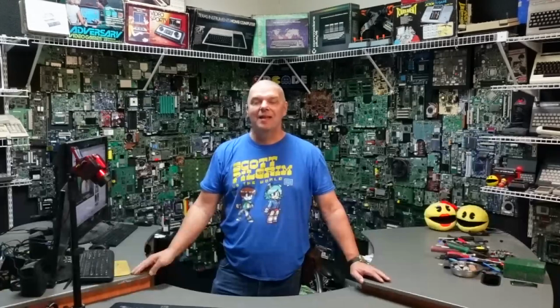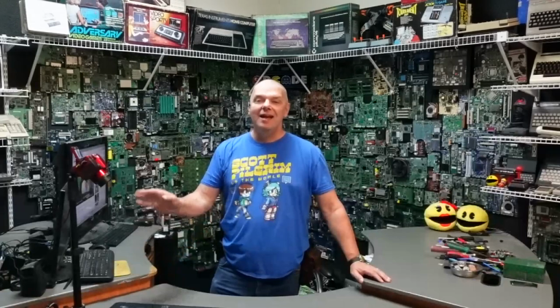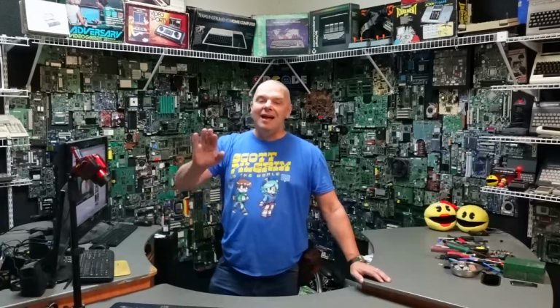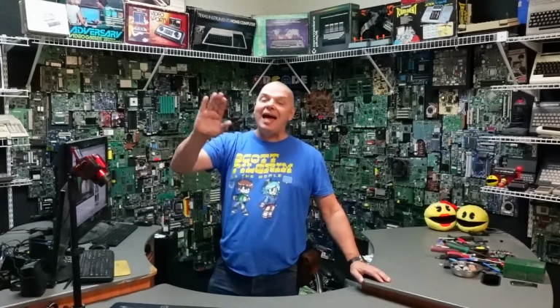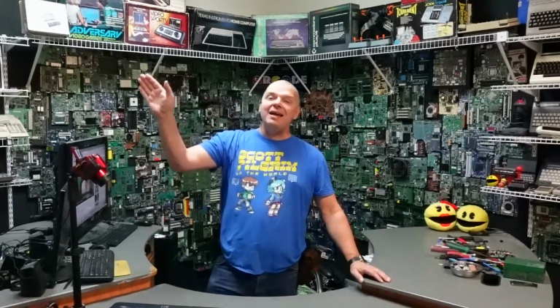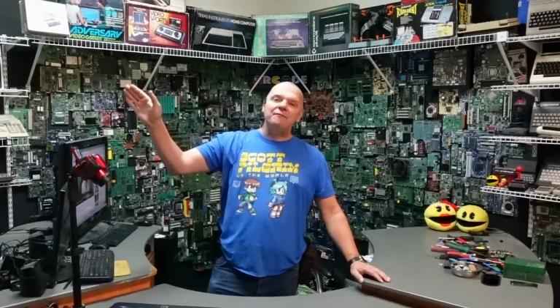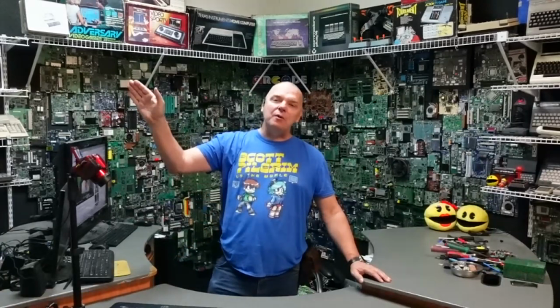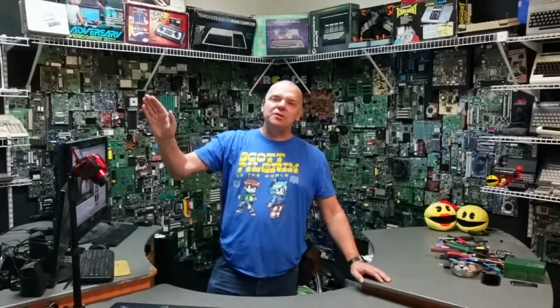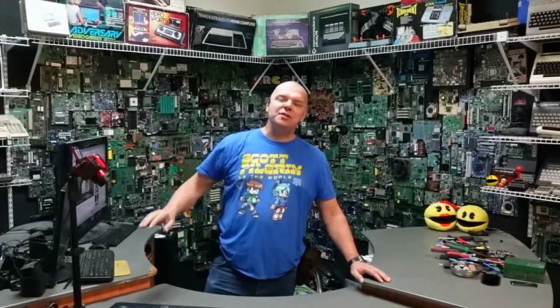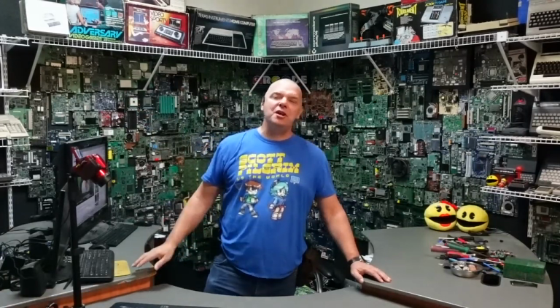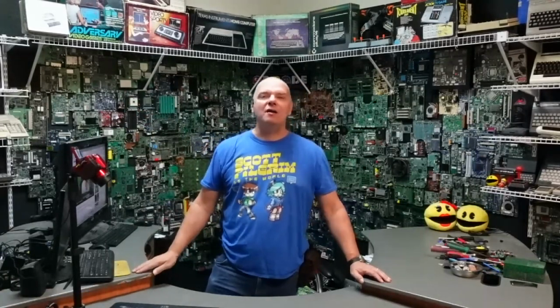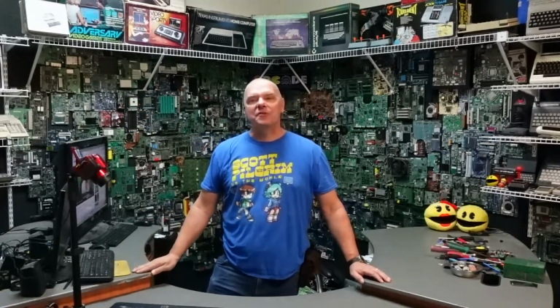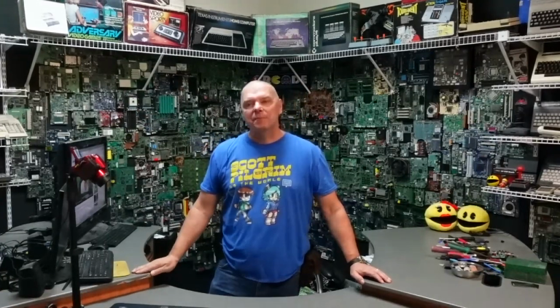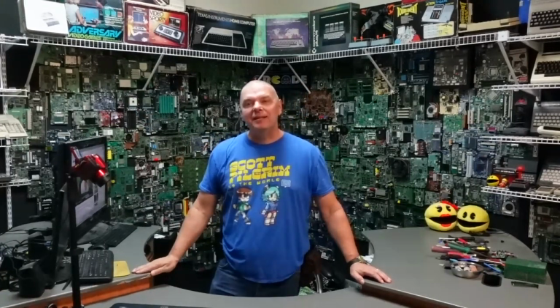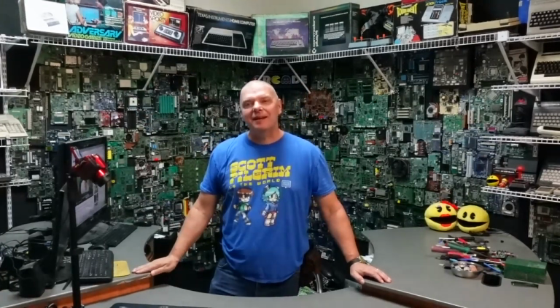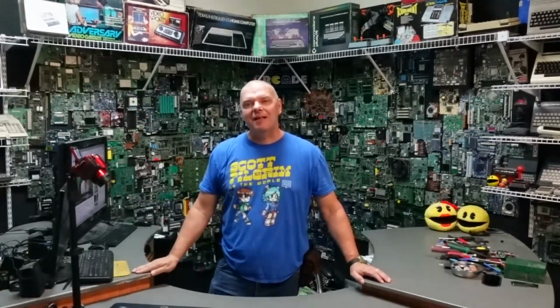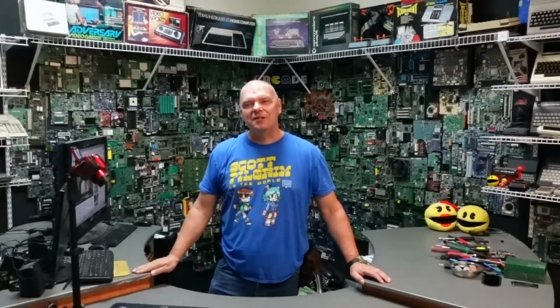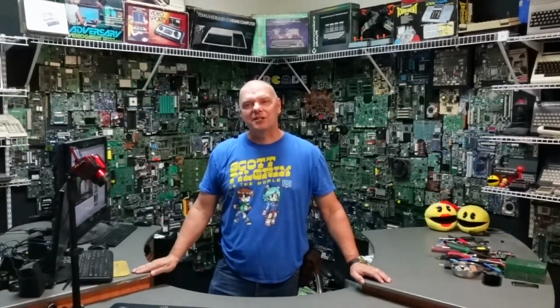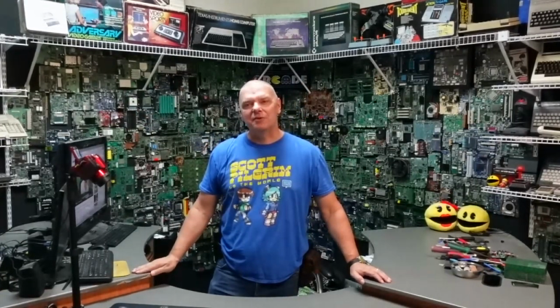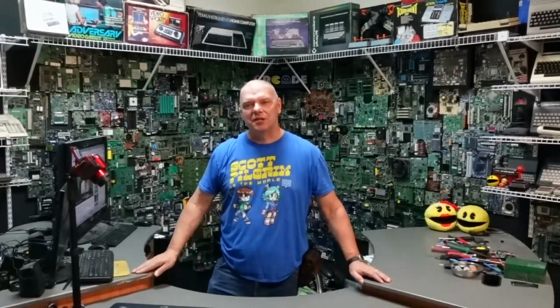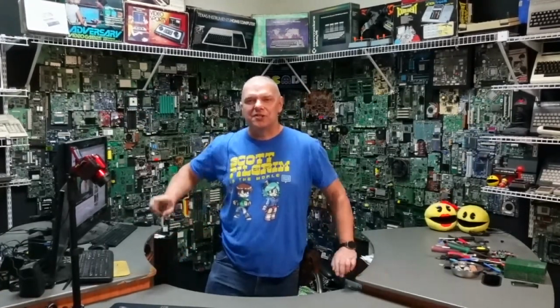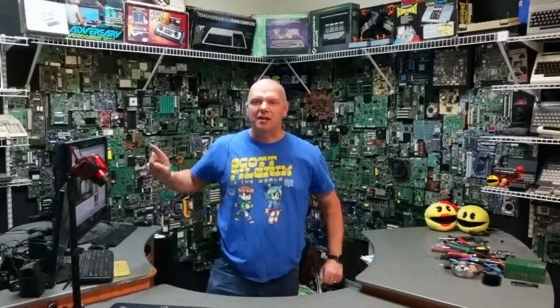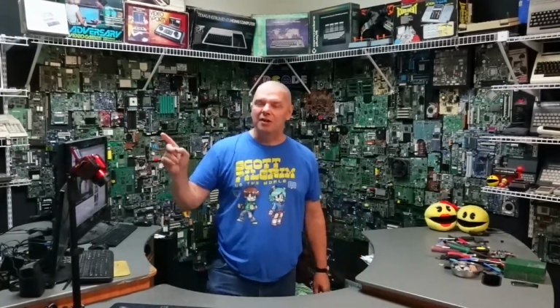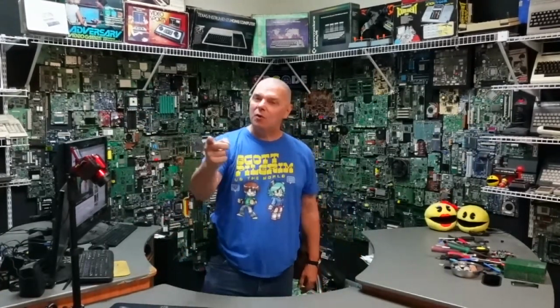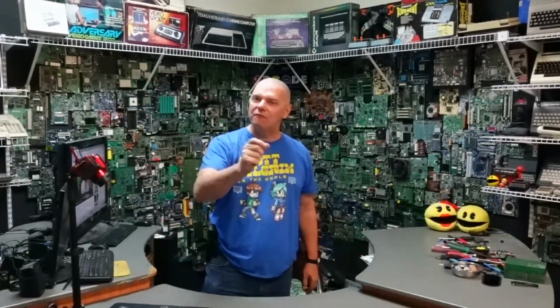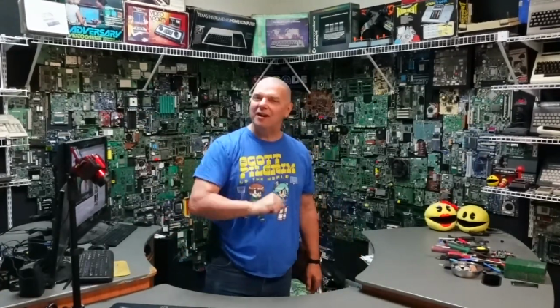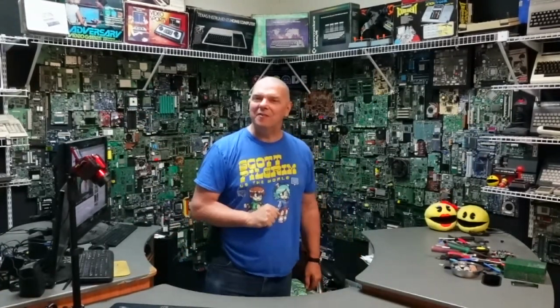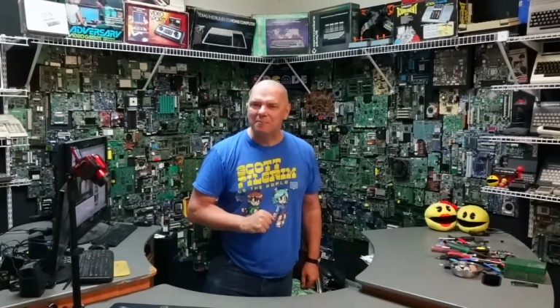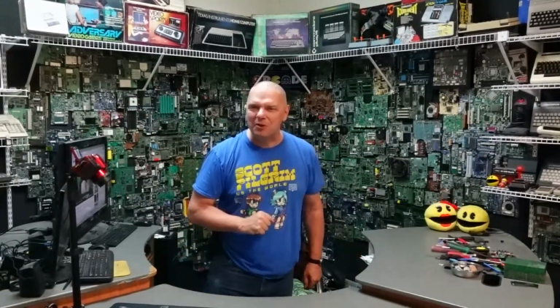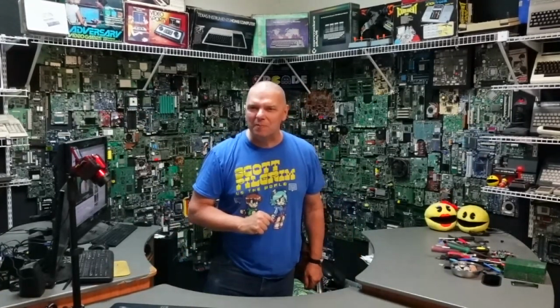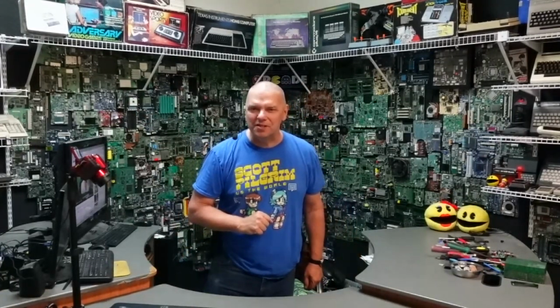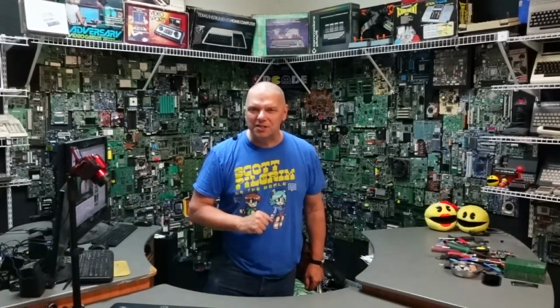Hey folks, John with Complete Technology Solutions, your friend in the computer business.